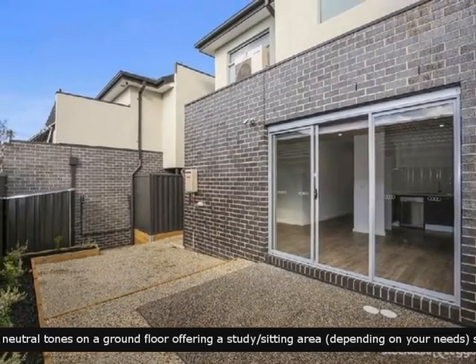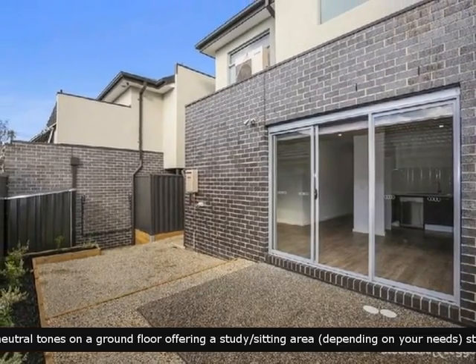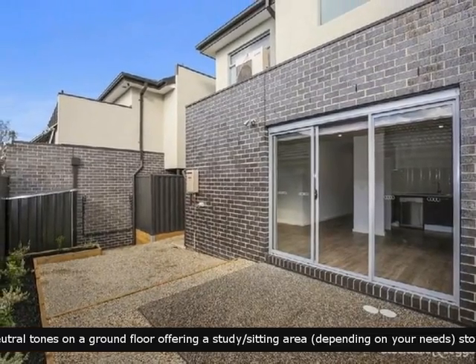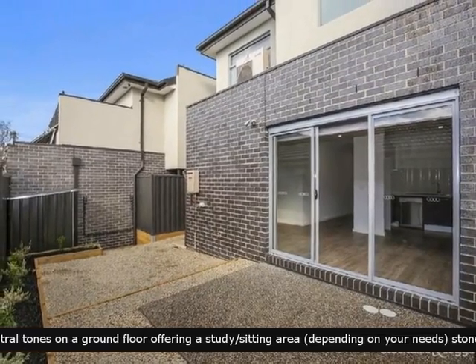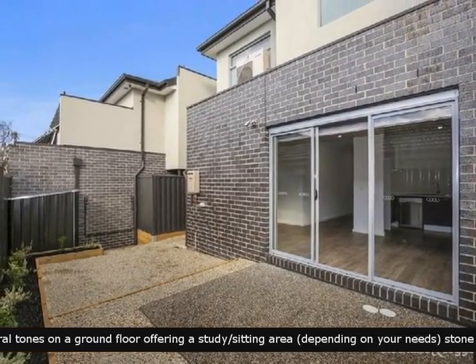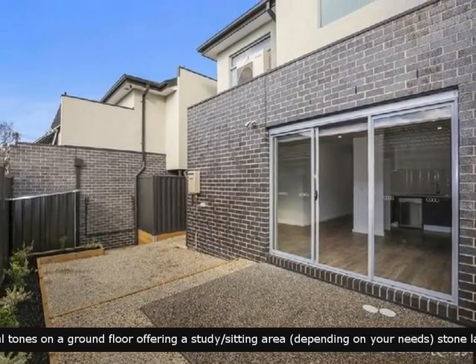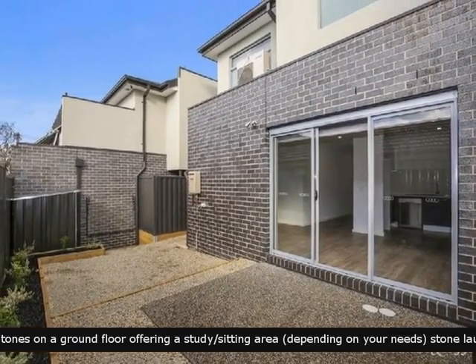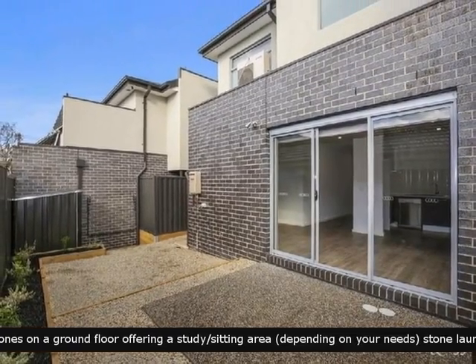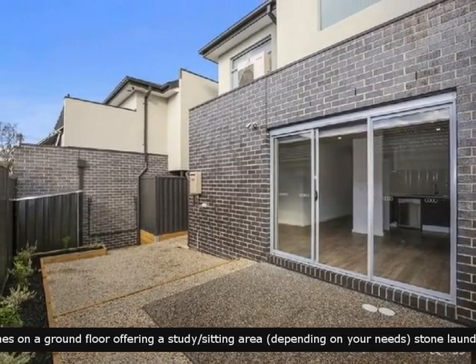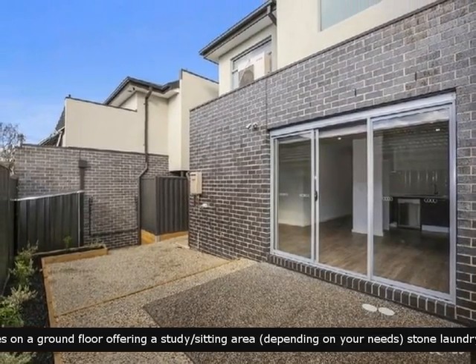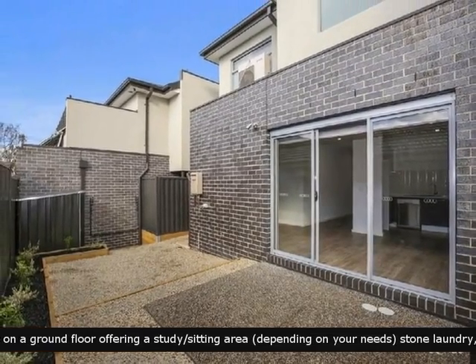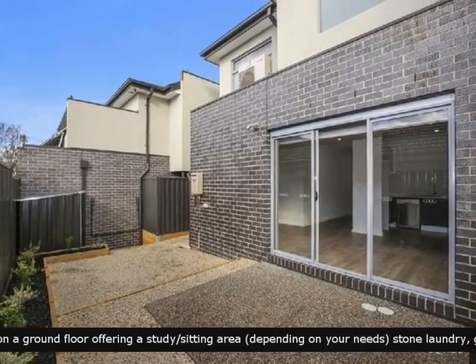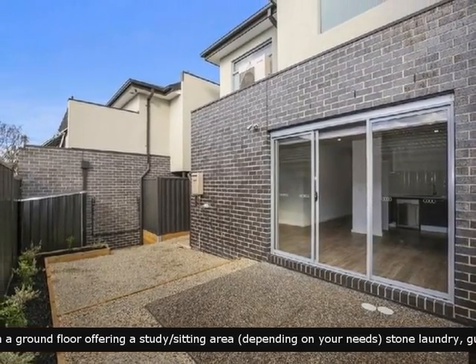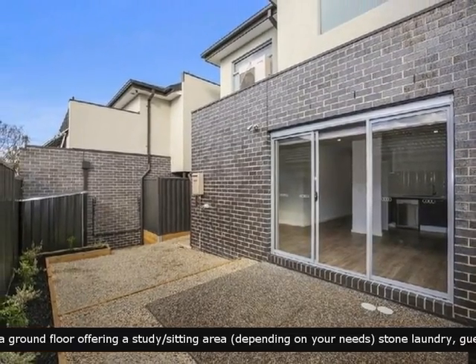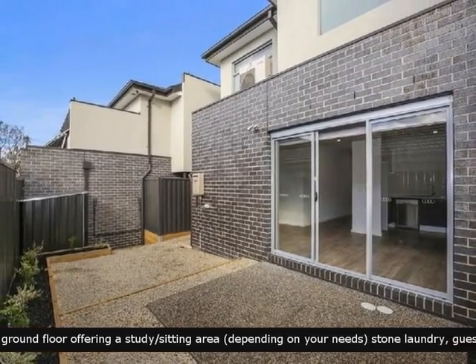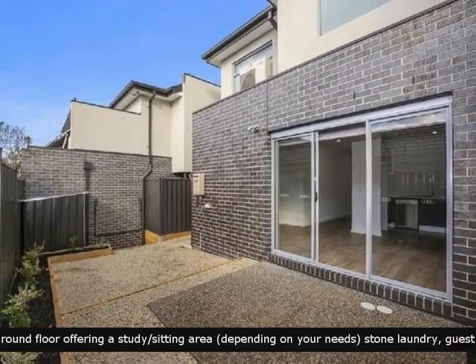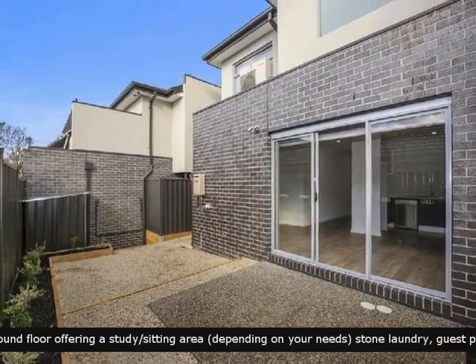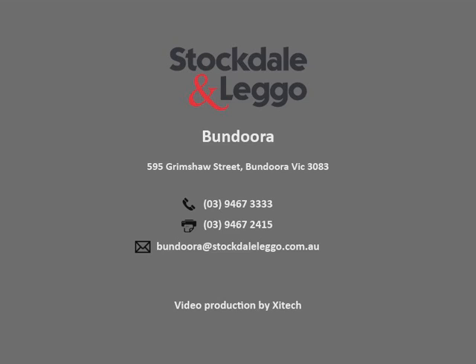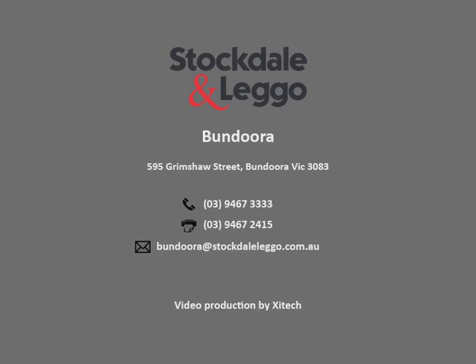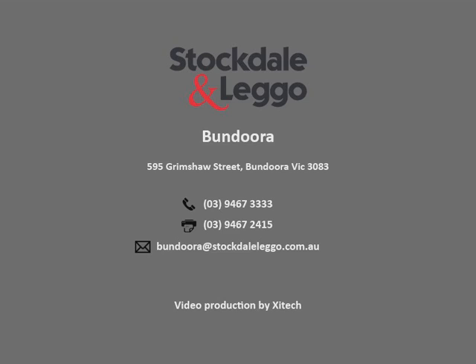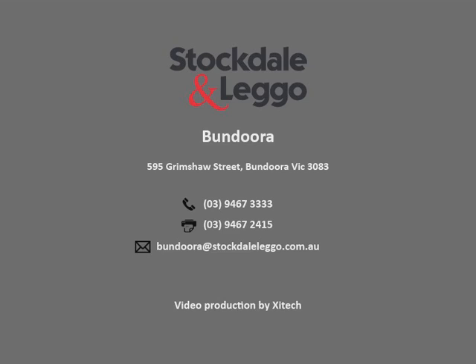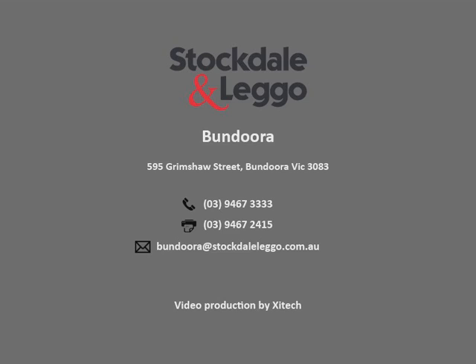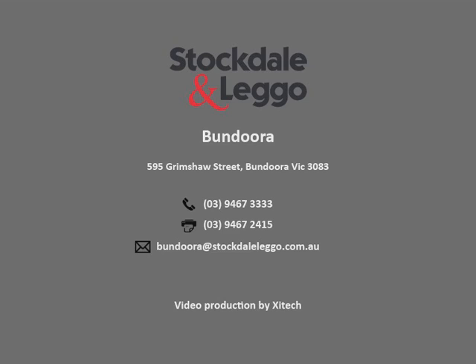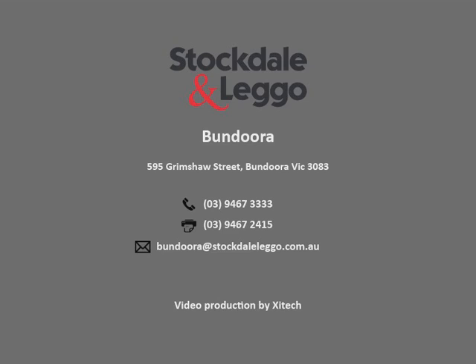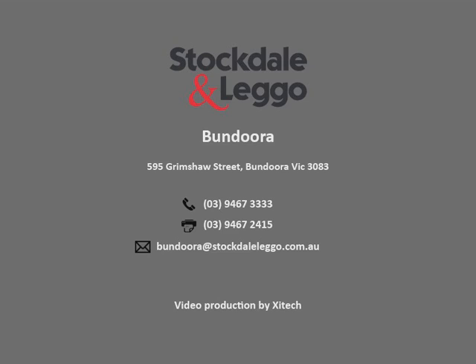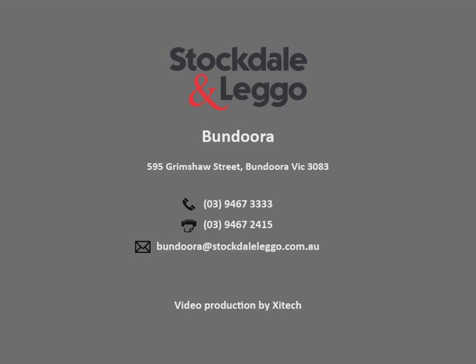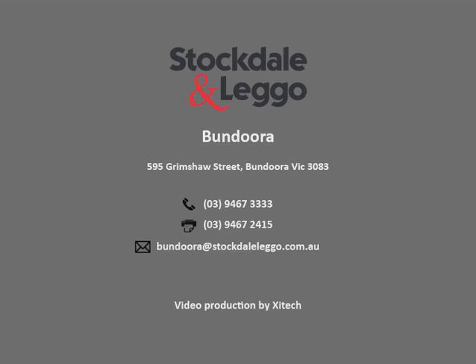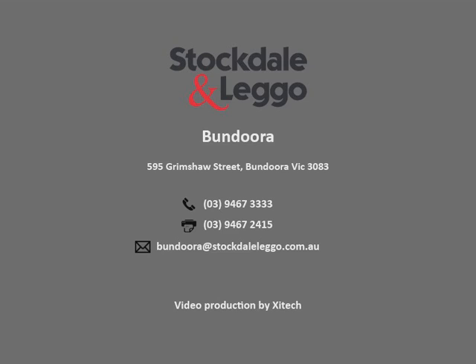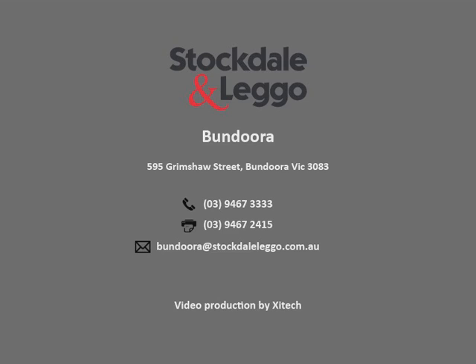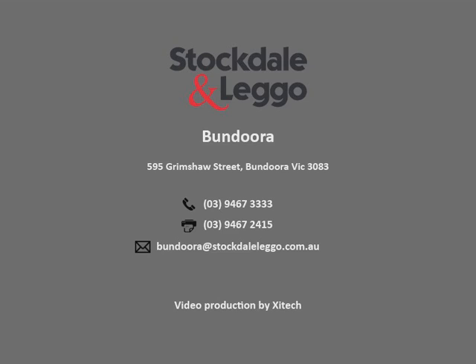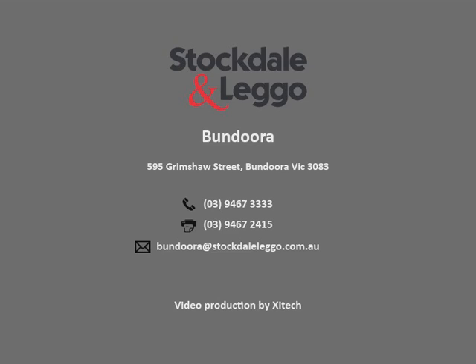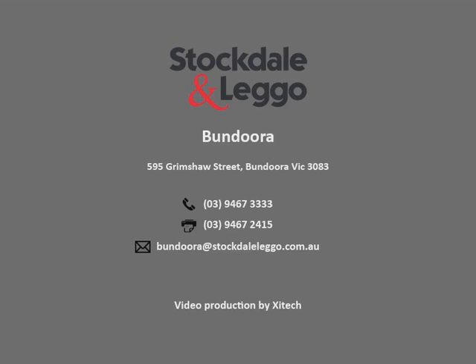This property is sure to impress. Call now to schedule an appointment.